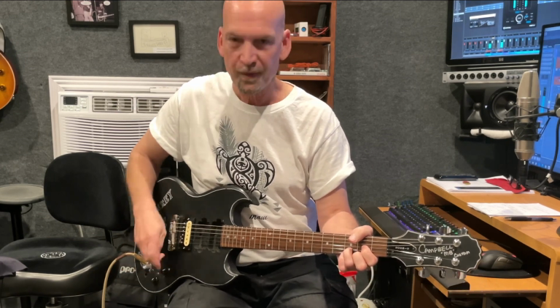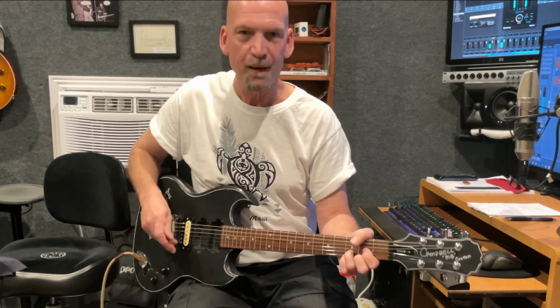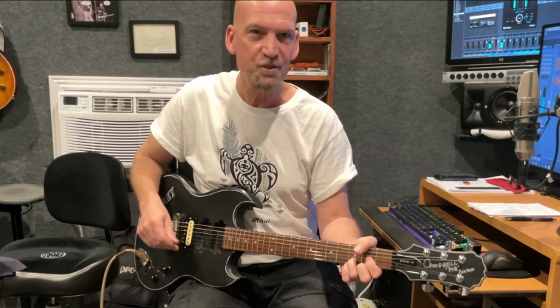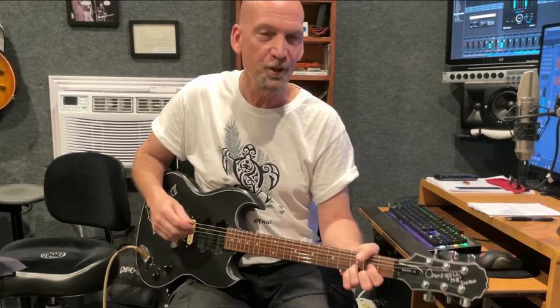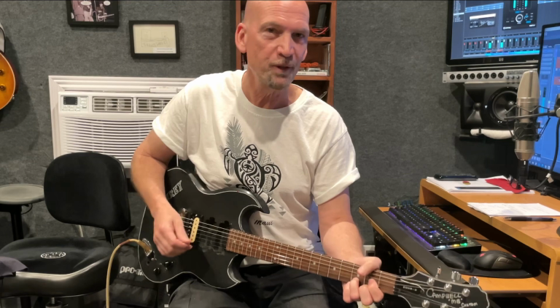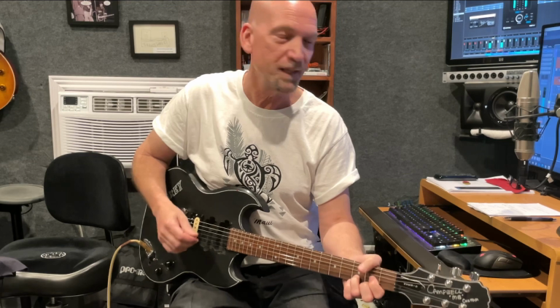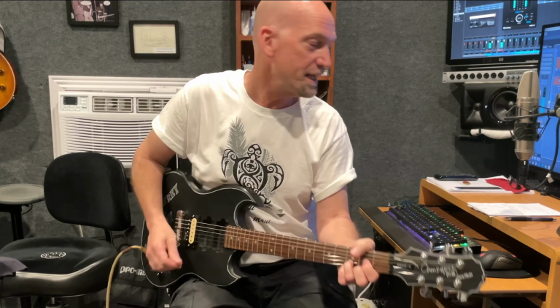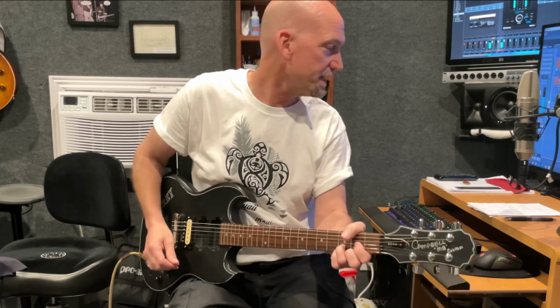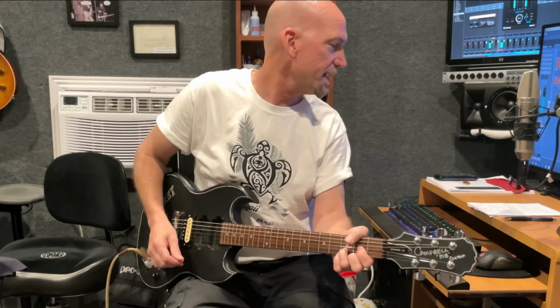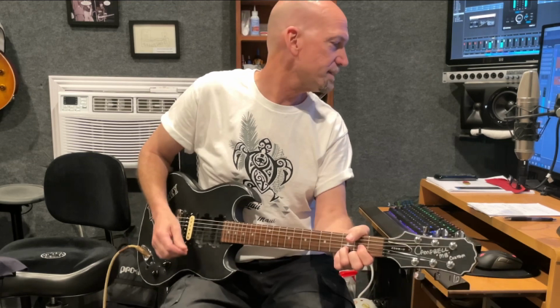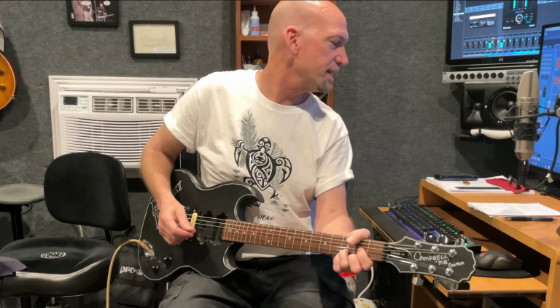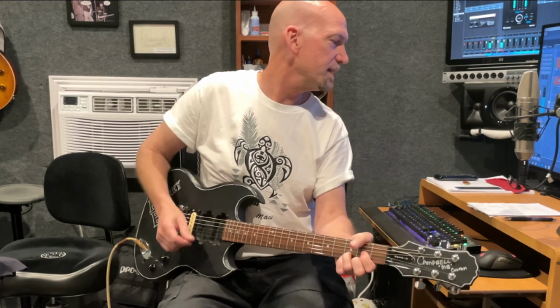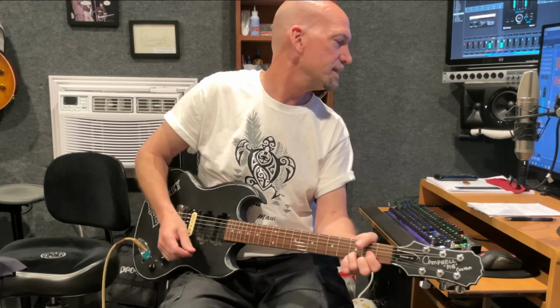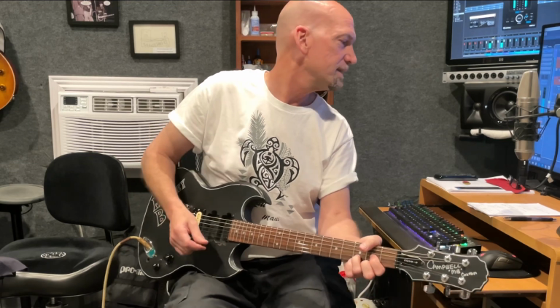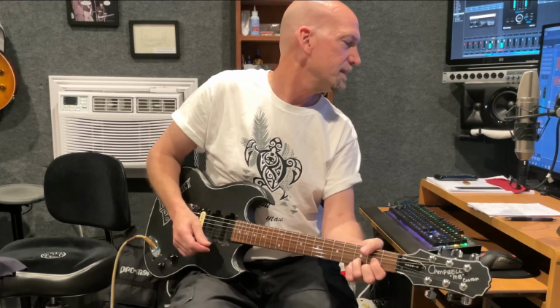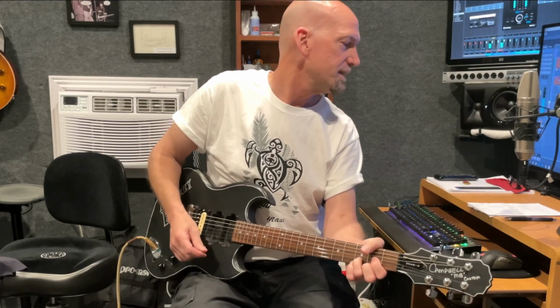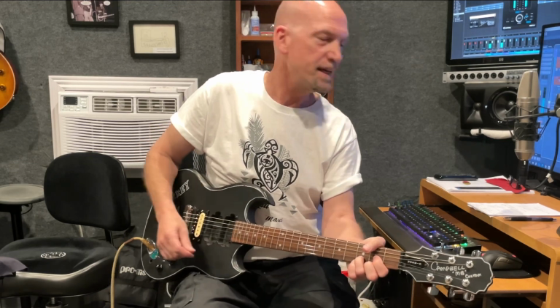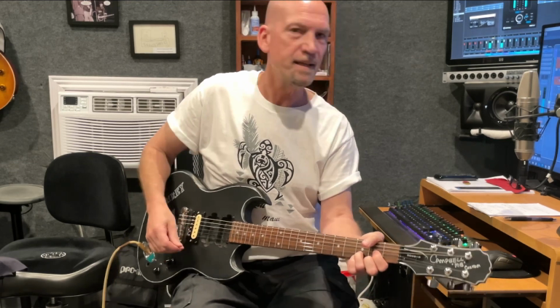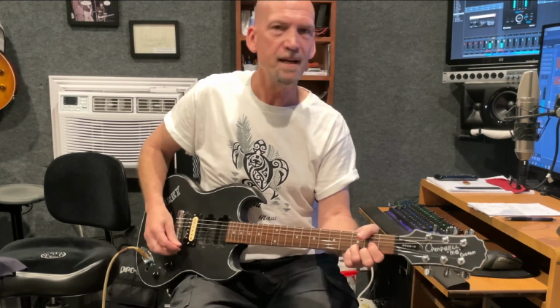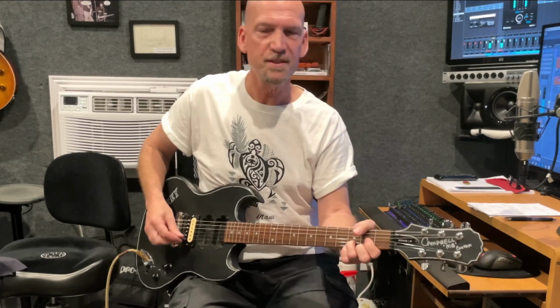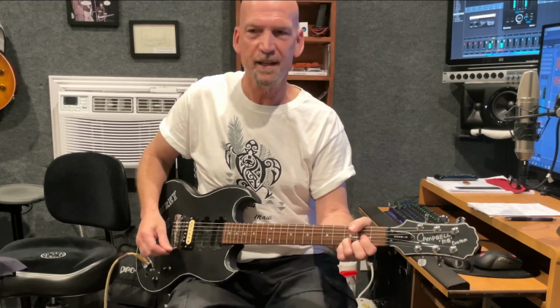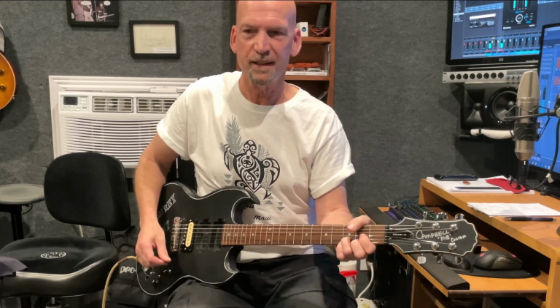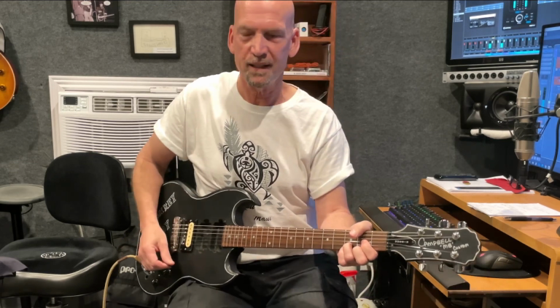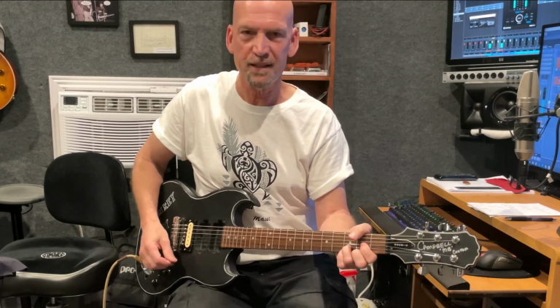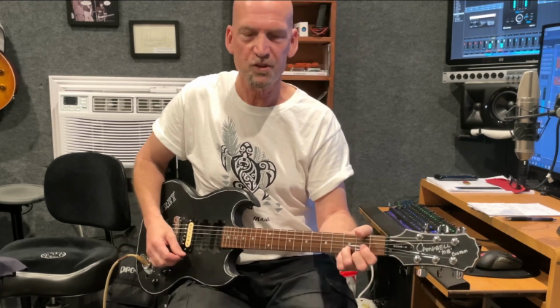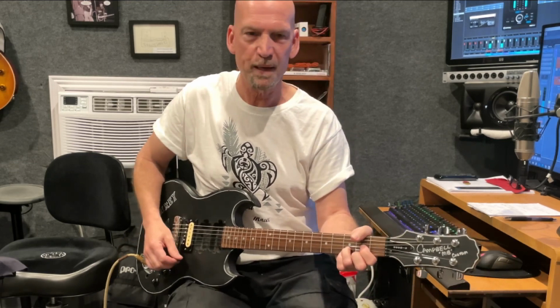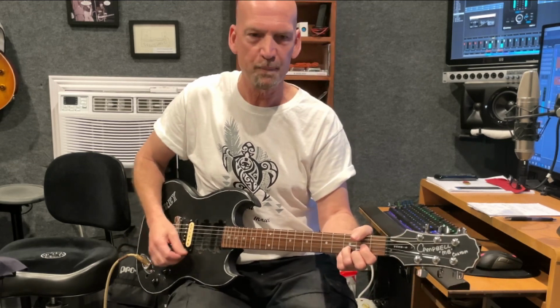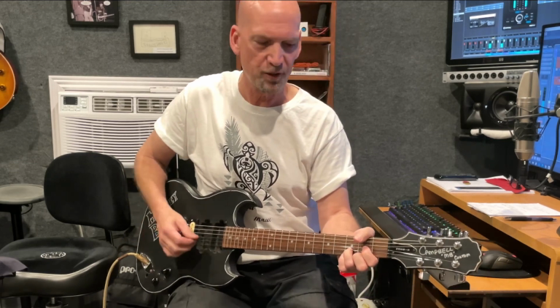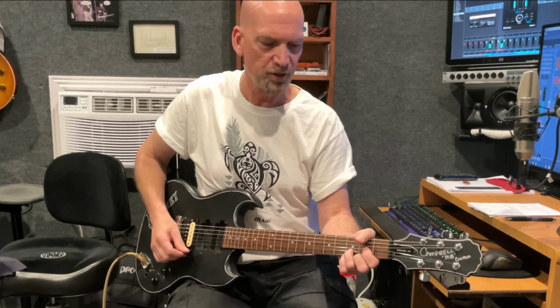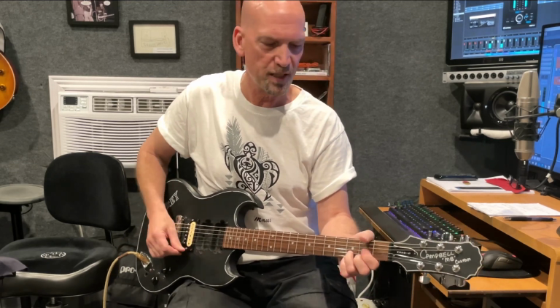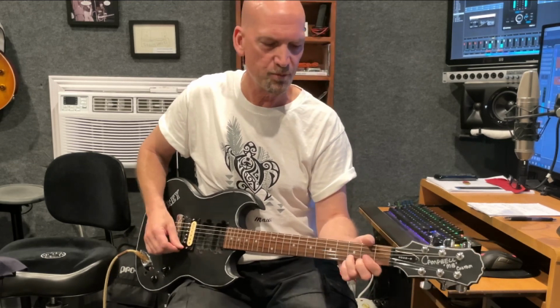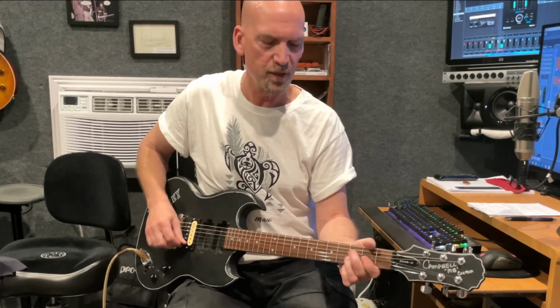I'm still really liking that 10k setting — I like the spank but it's still got some drive.